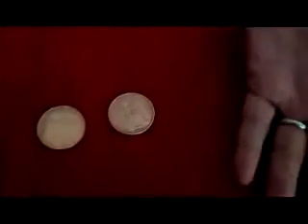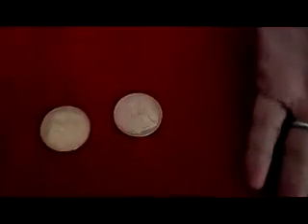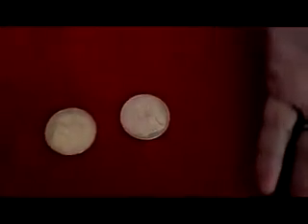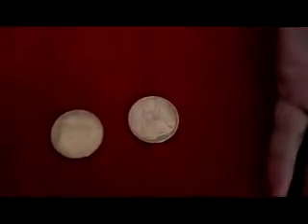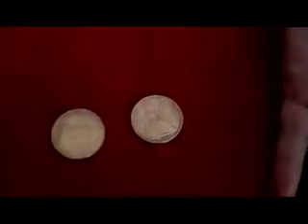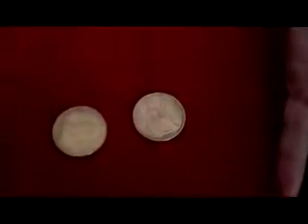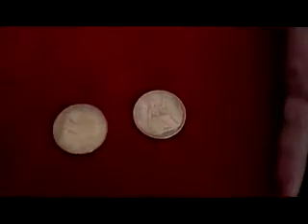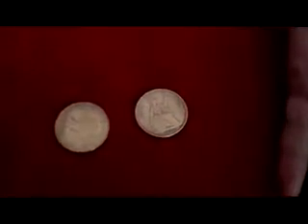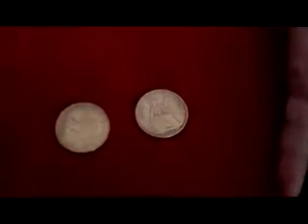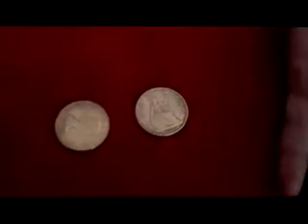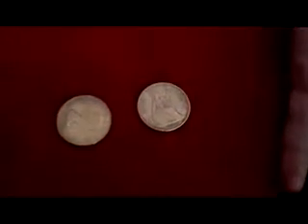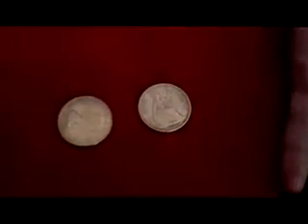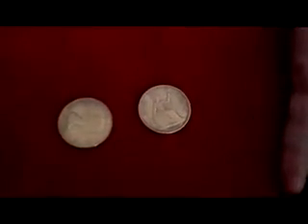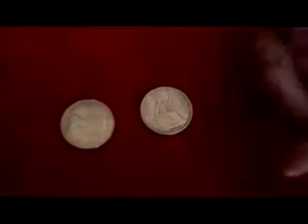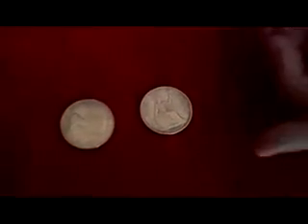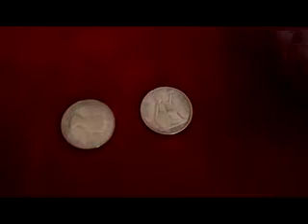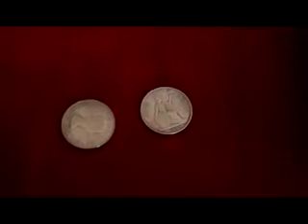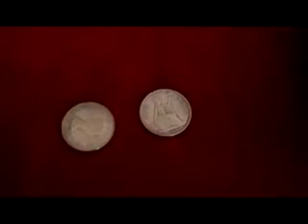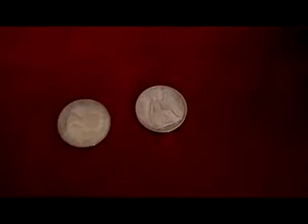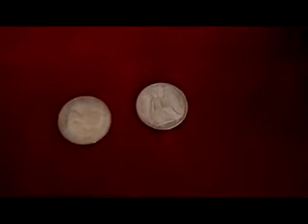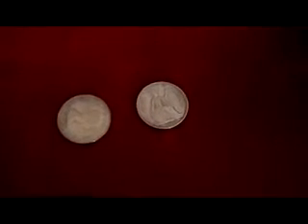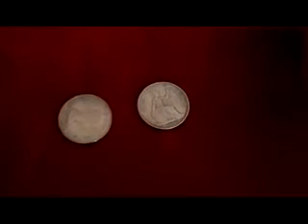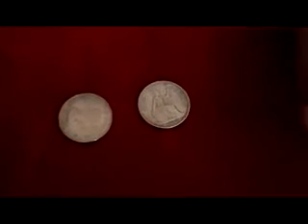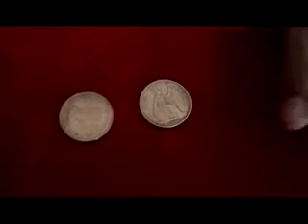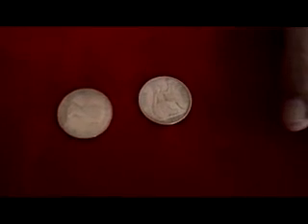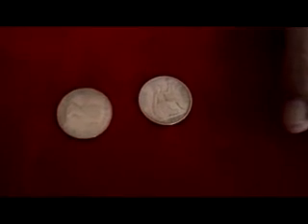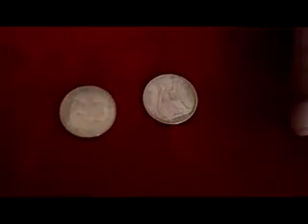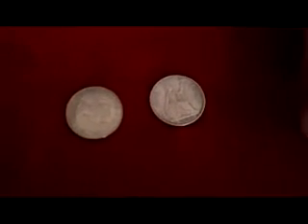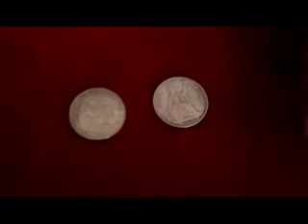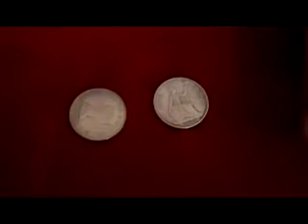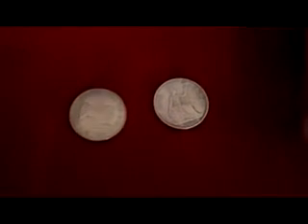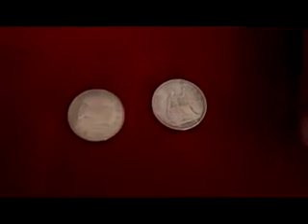There's a lot of different tricks you can do with it, but this is just one — a fairly easy trick. Sun and Moon coin, get it at Mad Hatter Magic Shop.